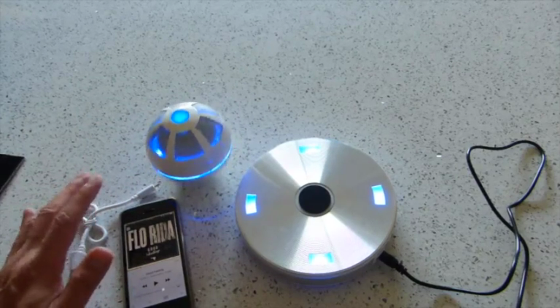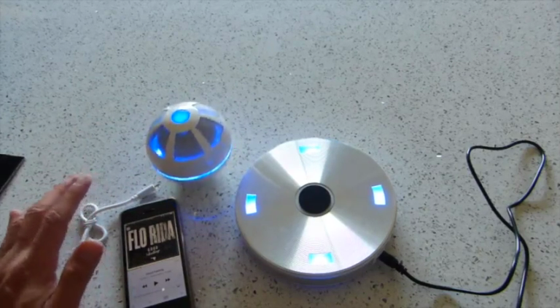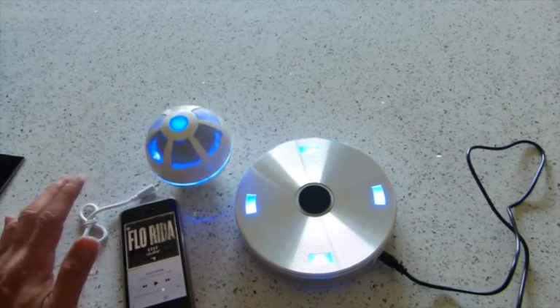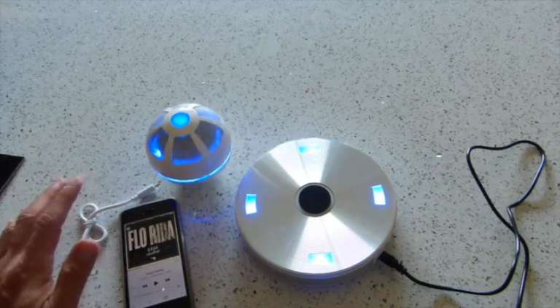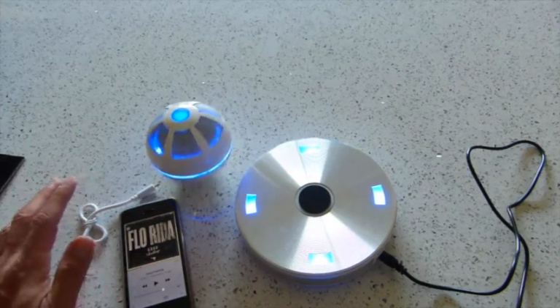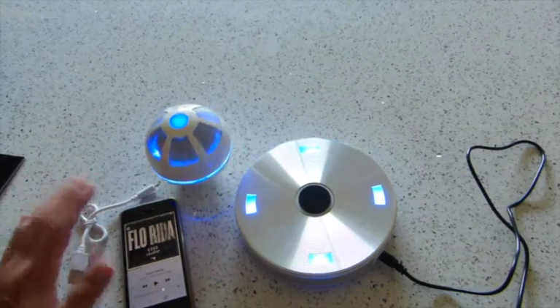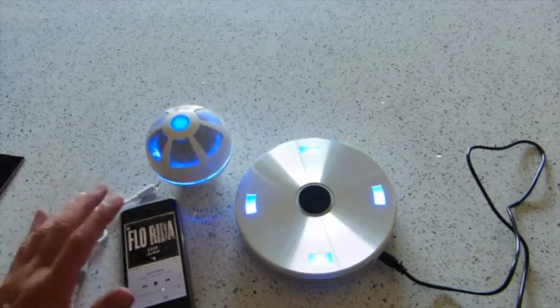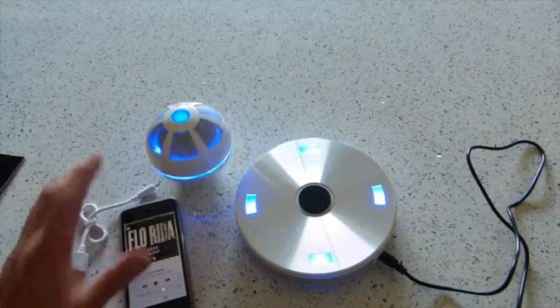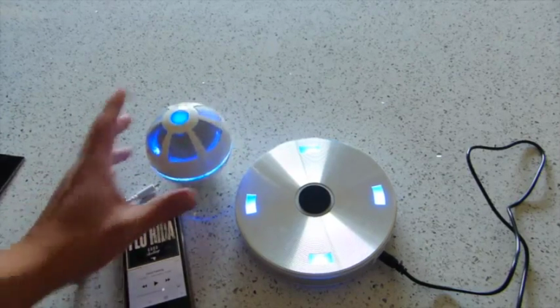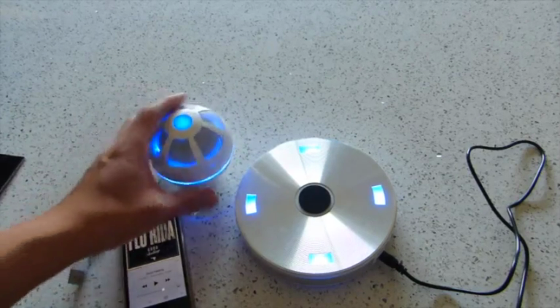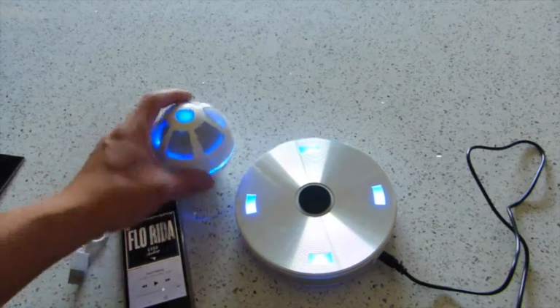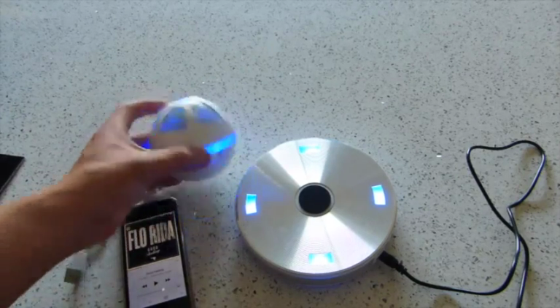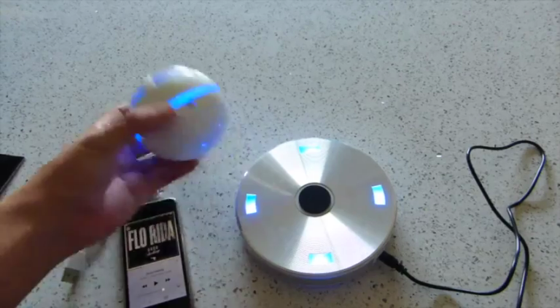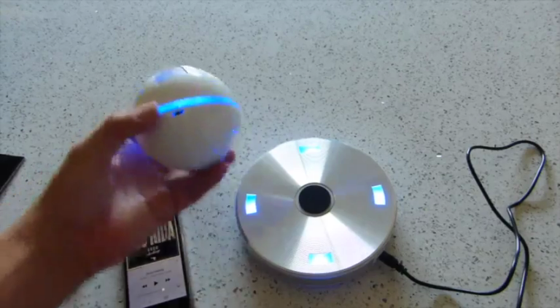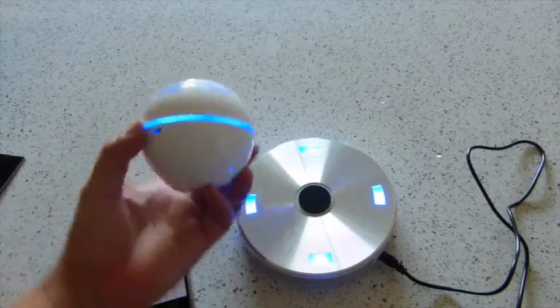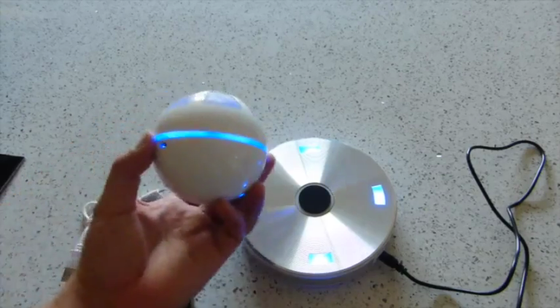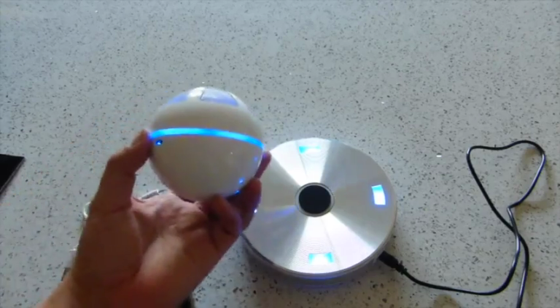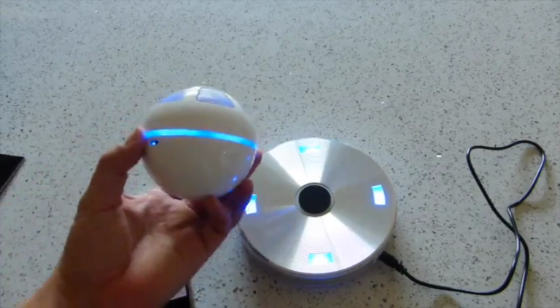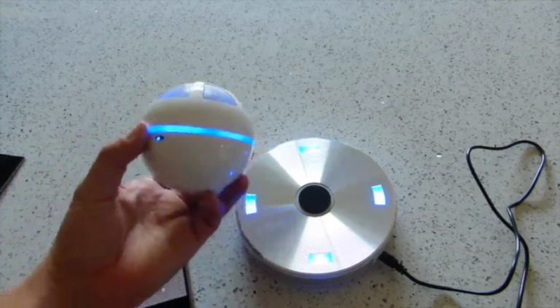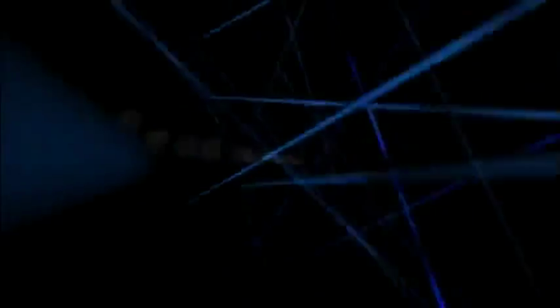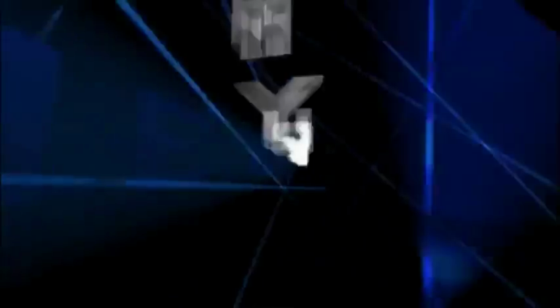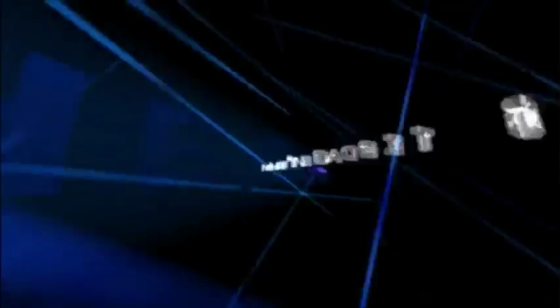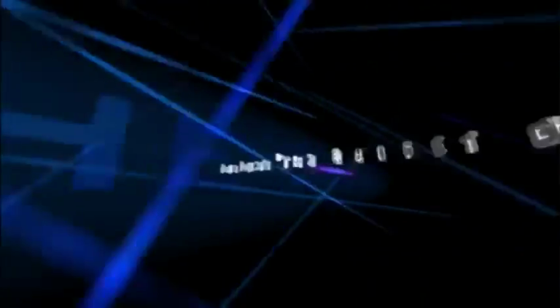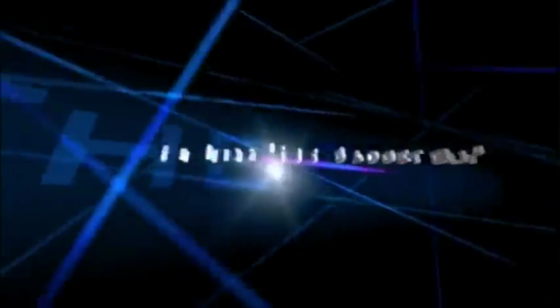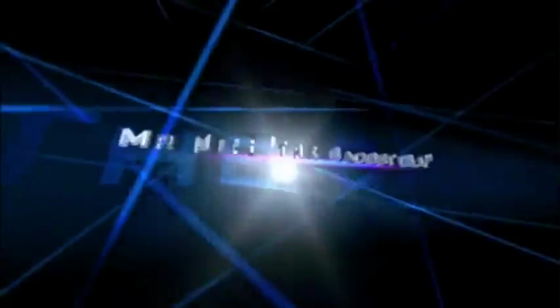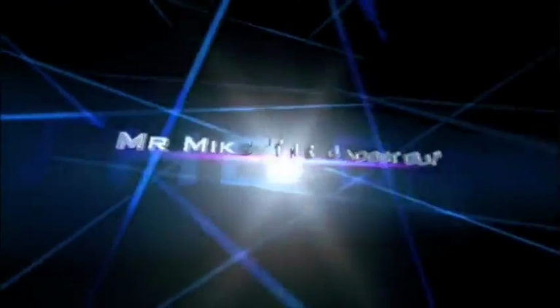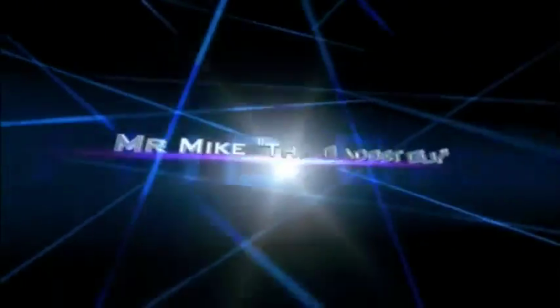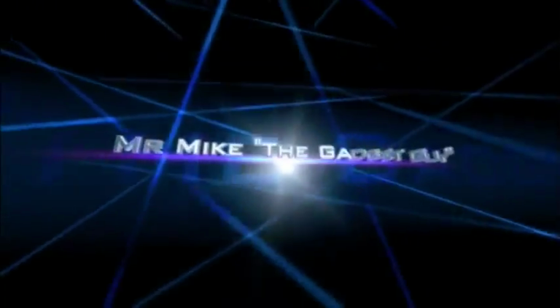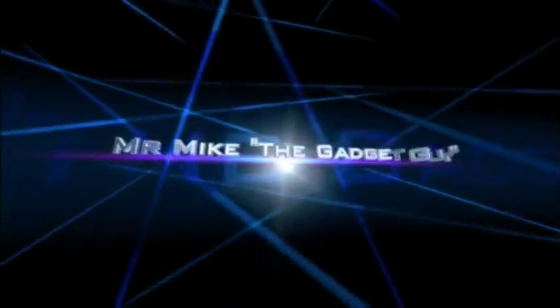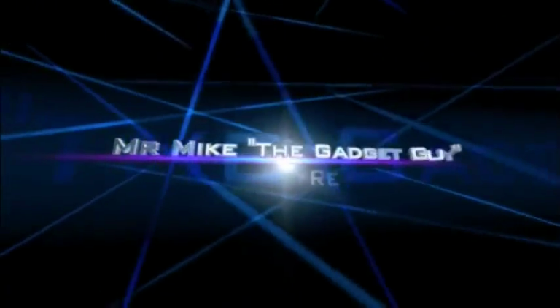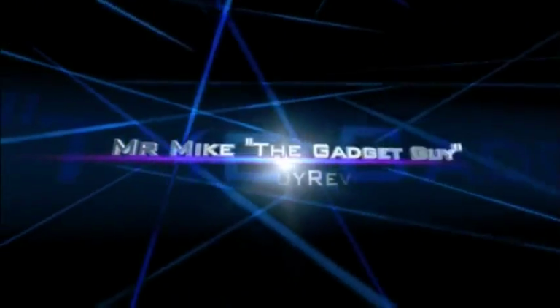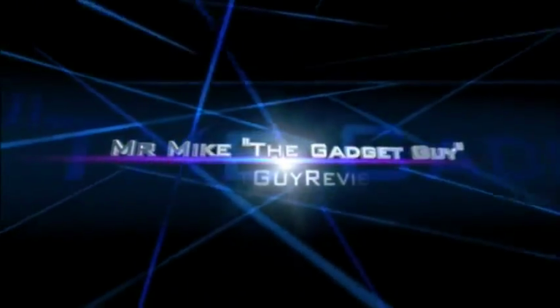So that's my review of the Ice Orb Floating Bluetooth Speaker.